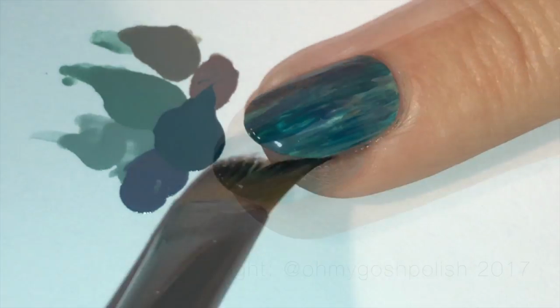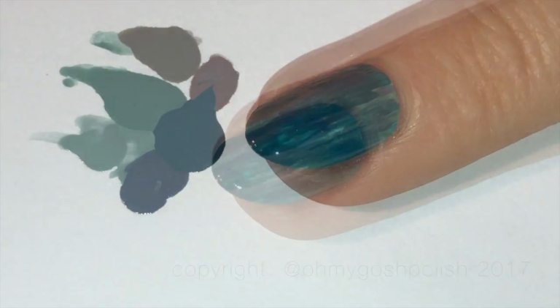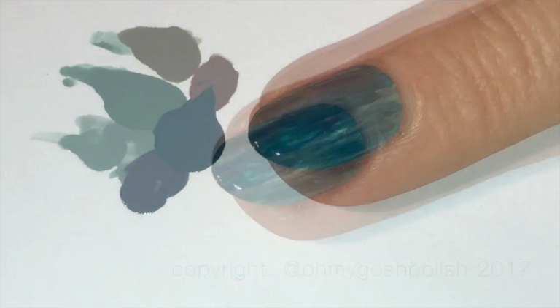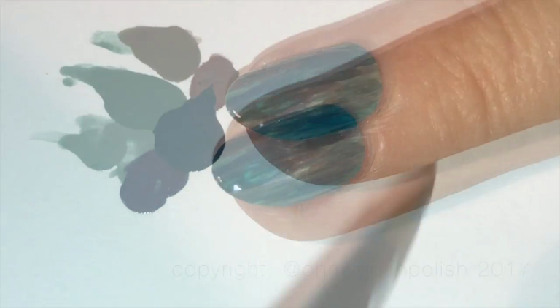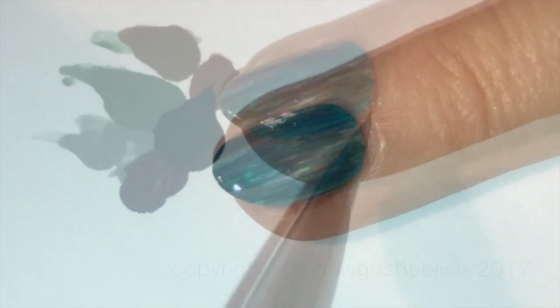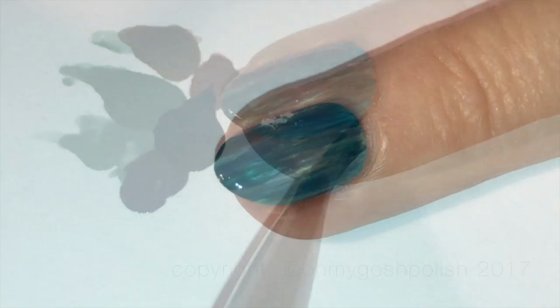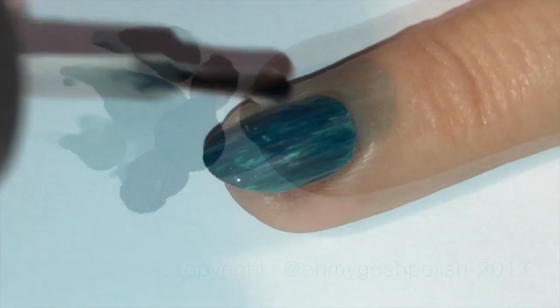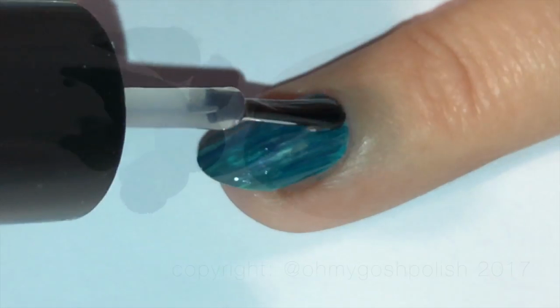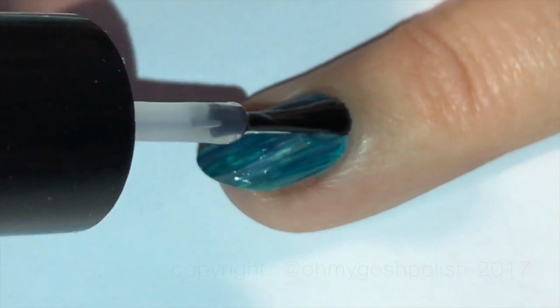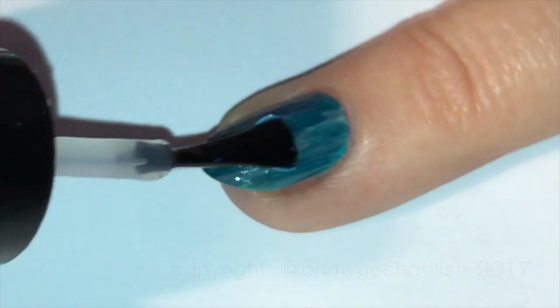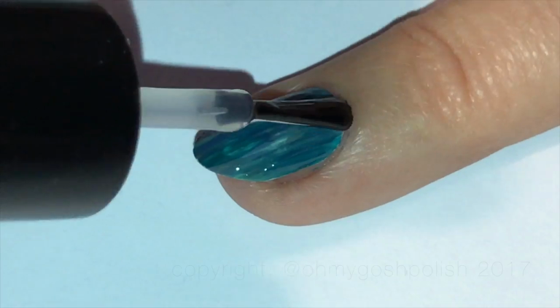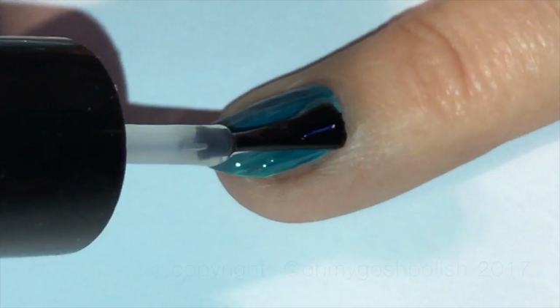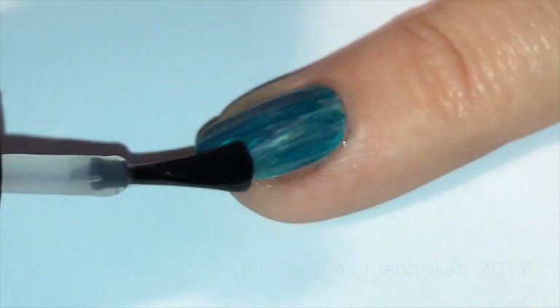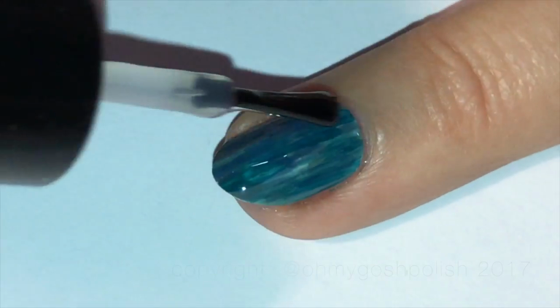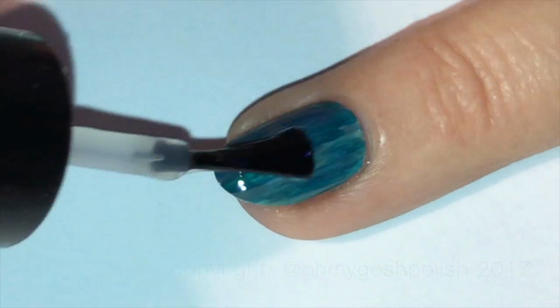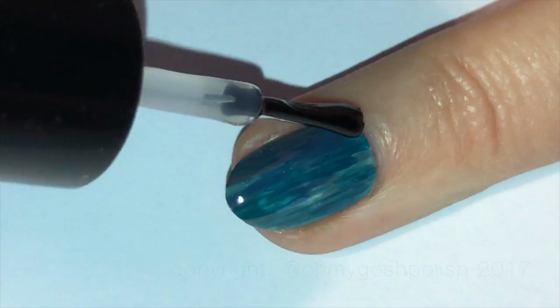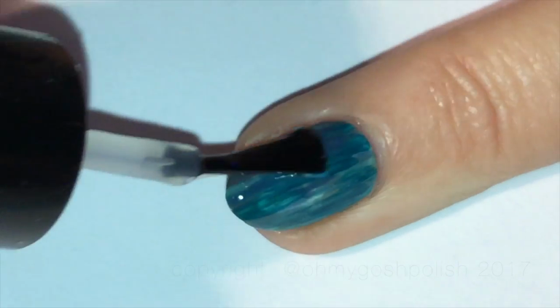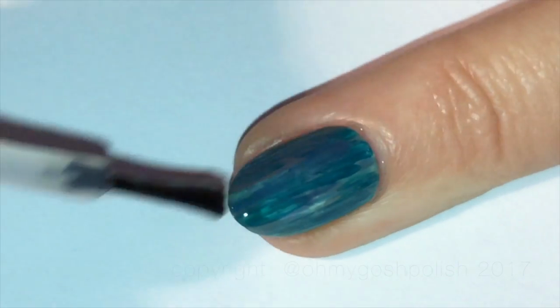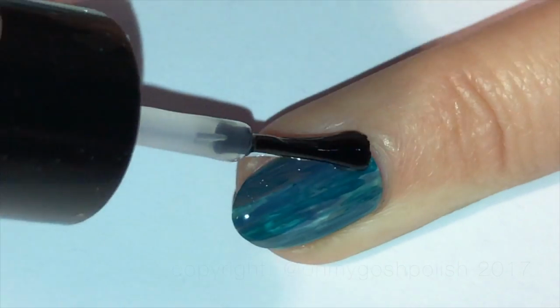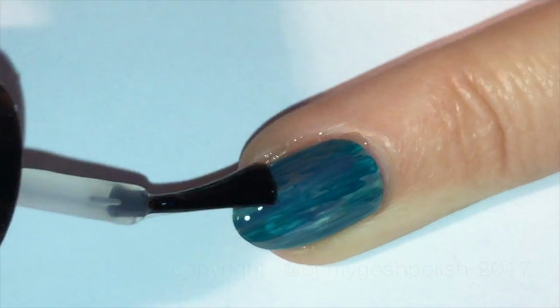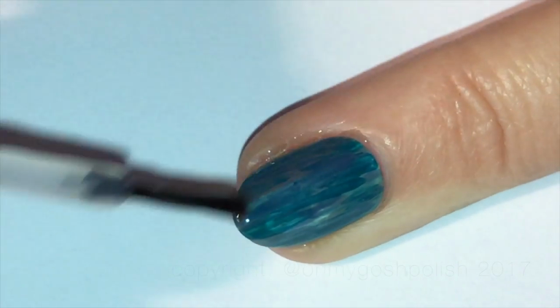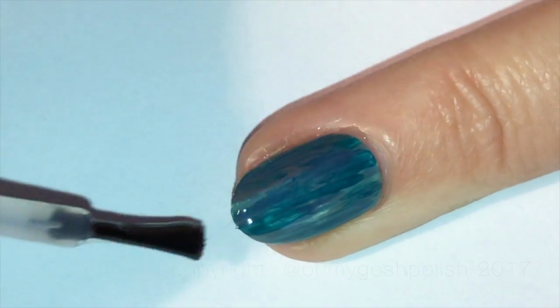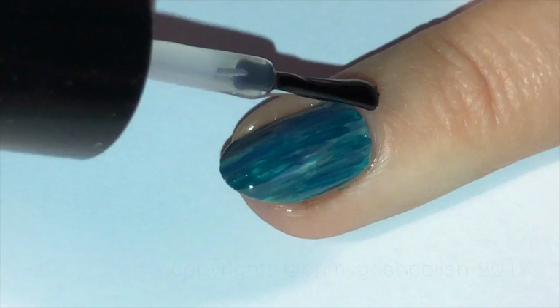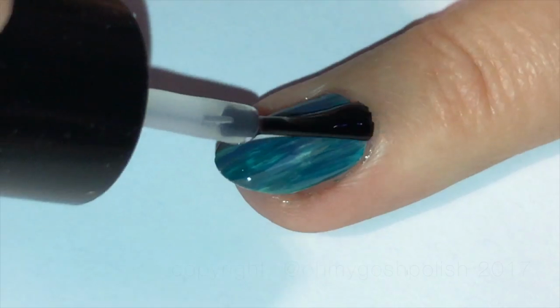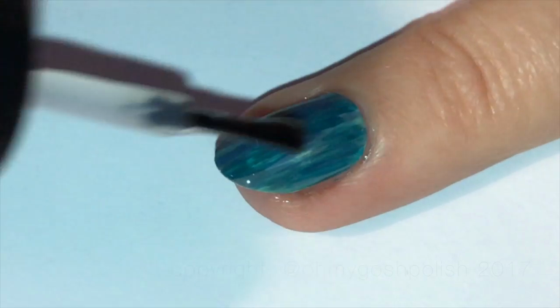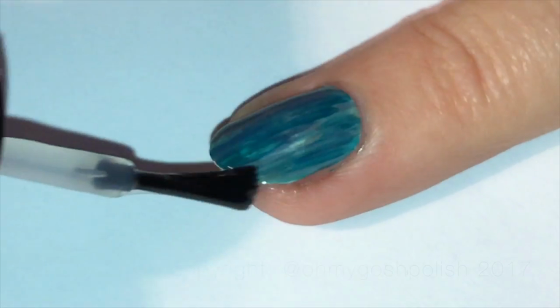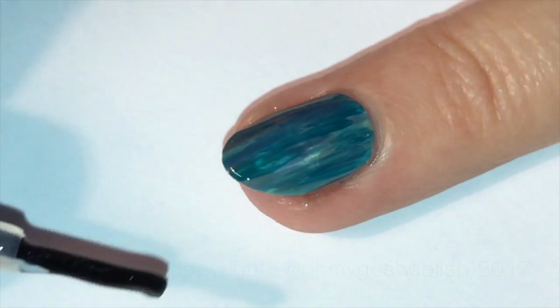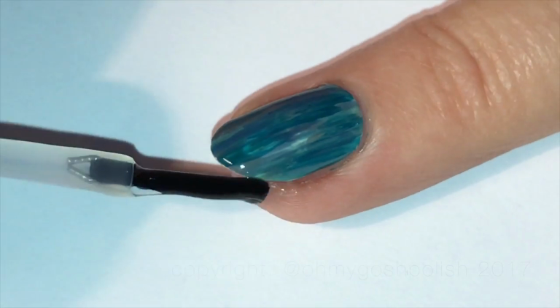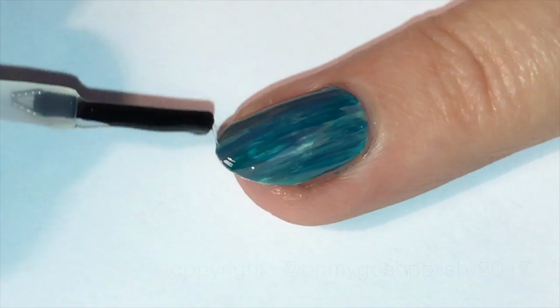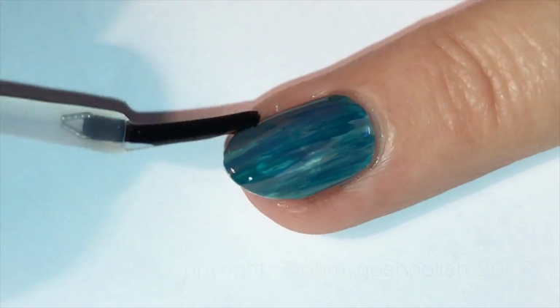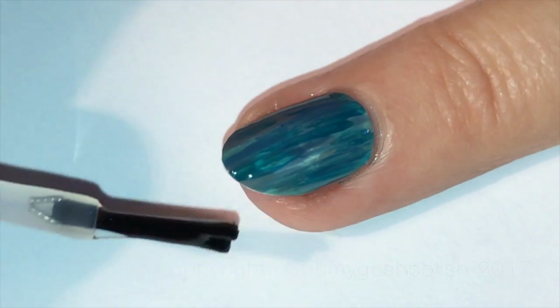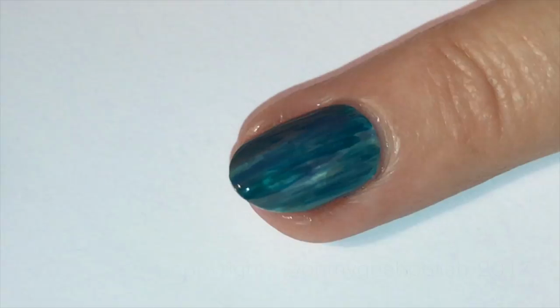Everything is dry — you can go ahead and seal it in with your favorite top coat. Of course I'm using Seche Vite, as per usual.